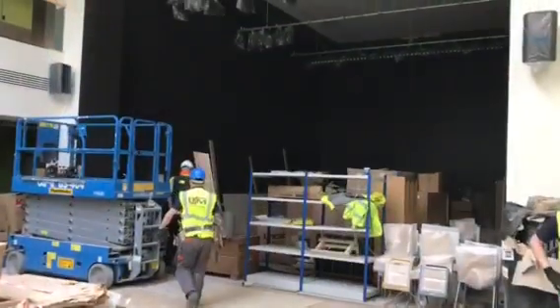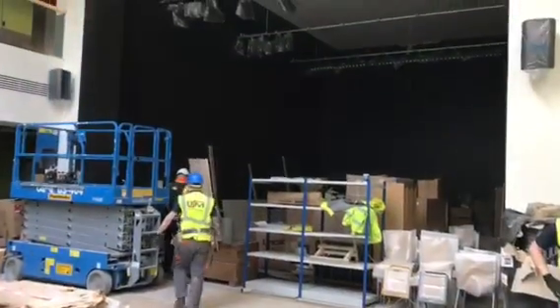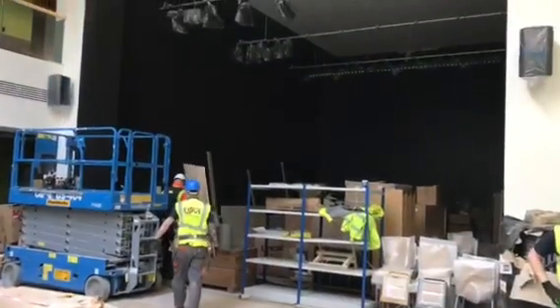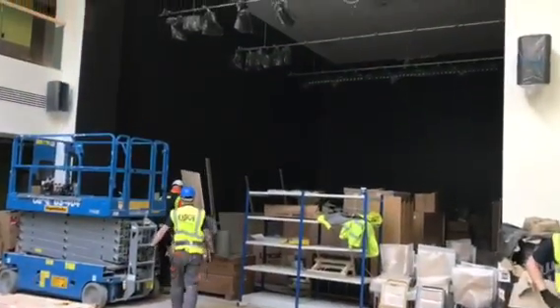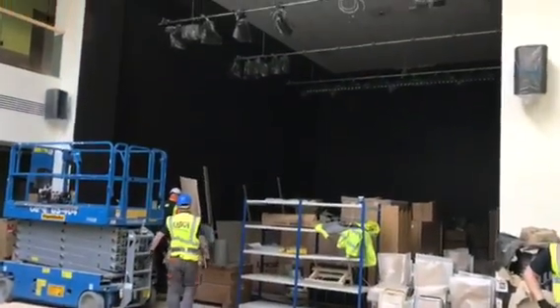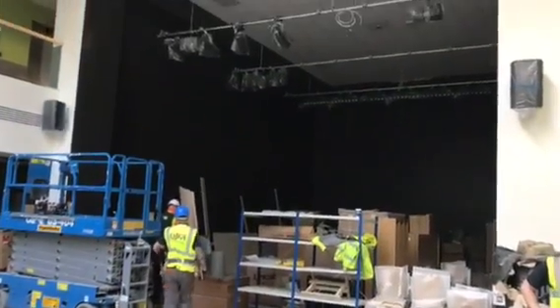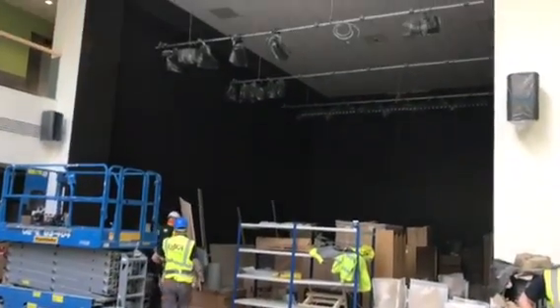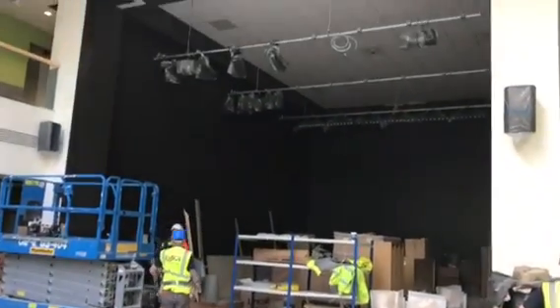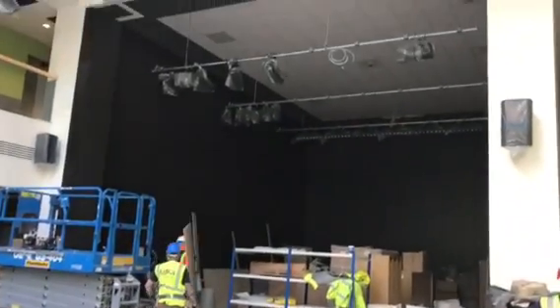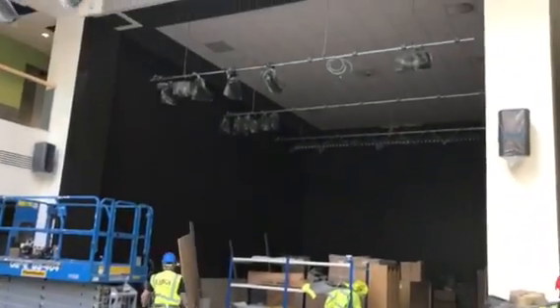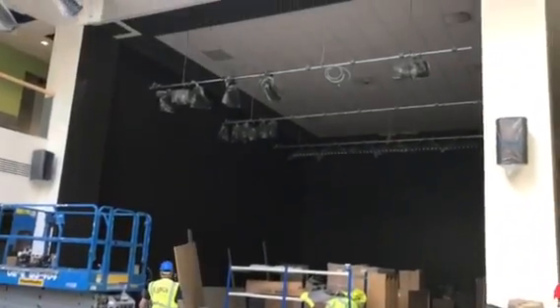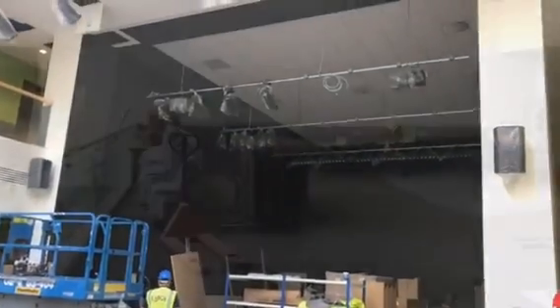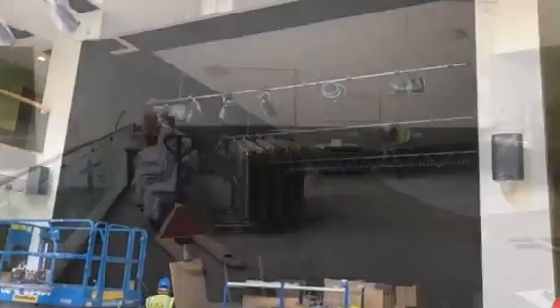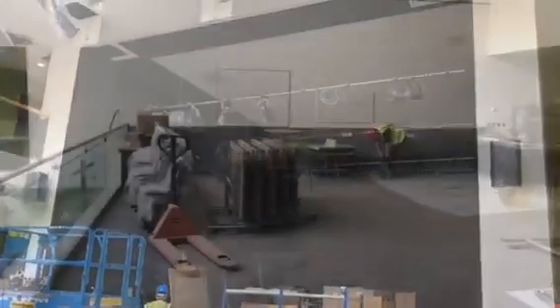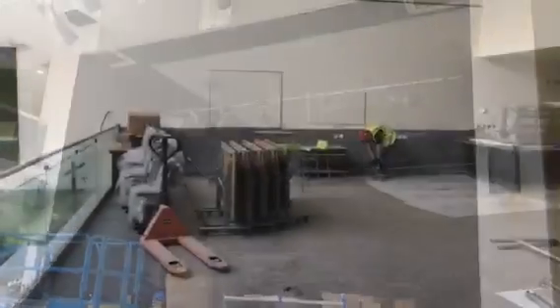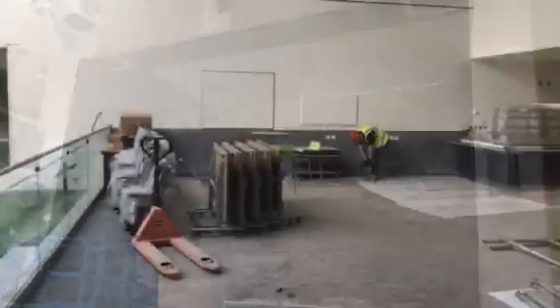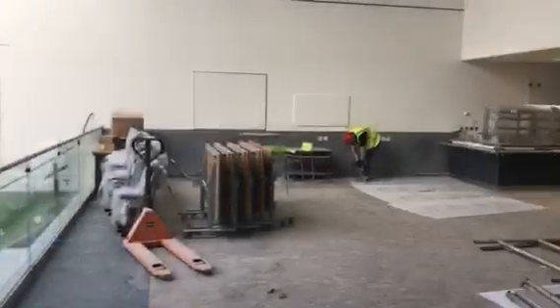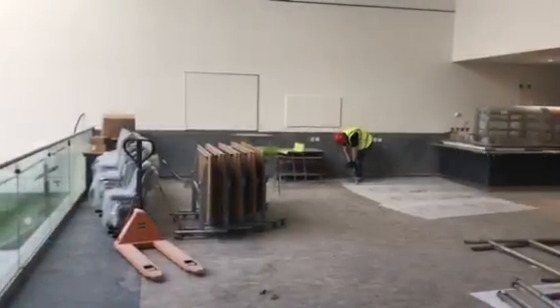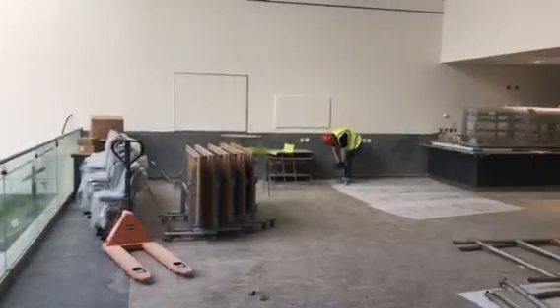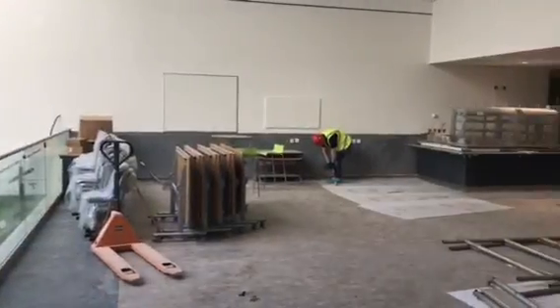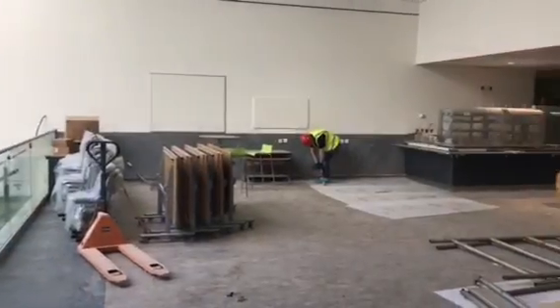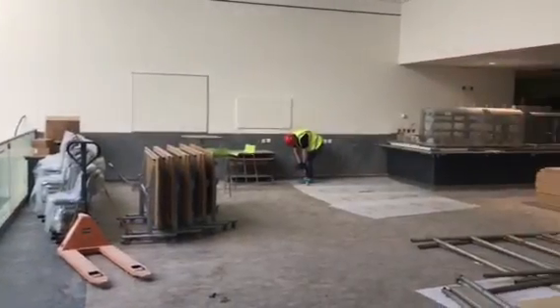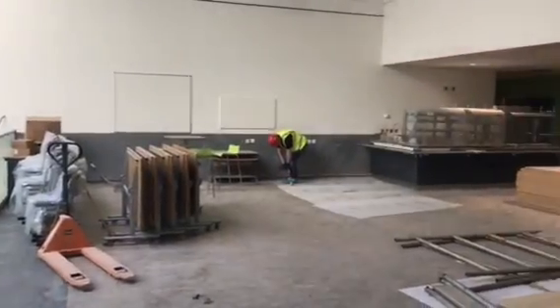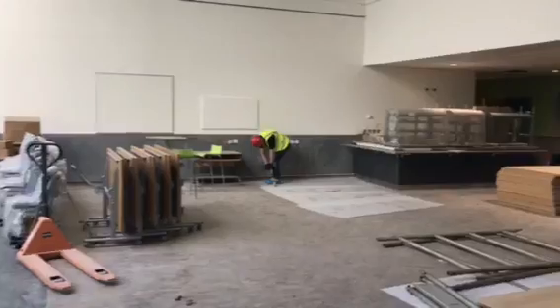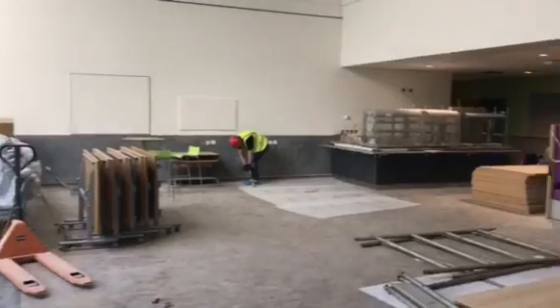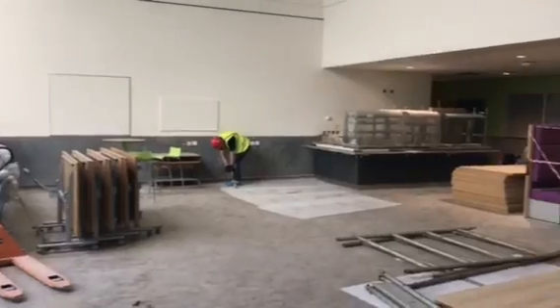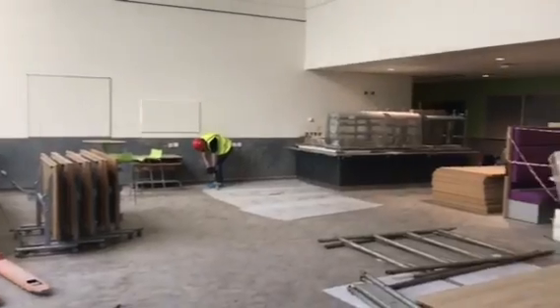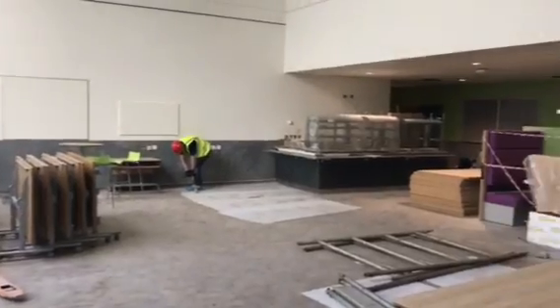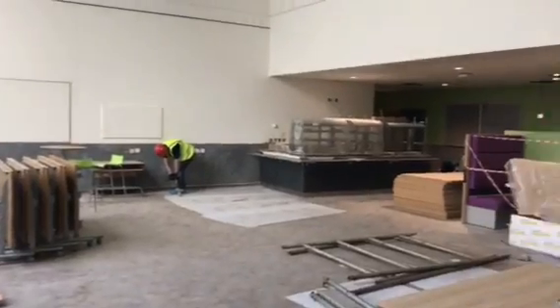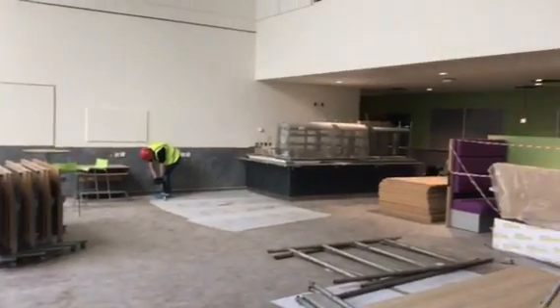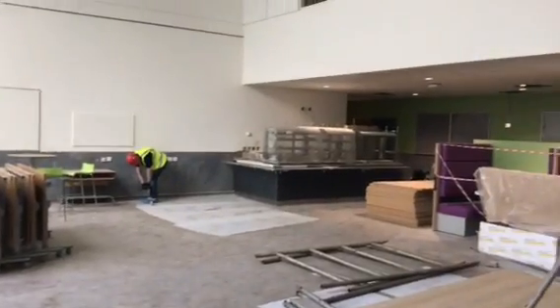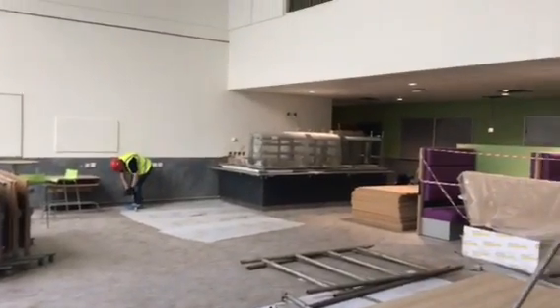Here's the new stage lighting being installed, and here's the new furniture for the plaza being built.